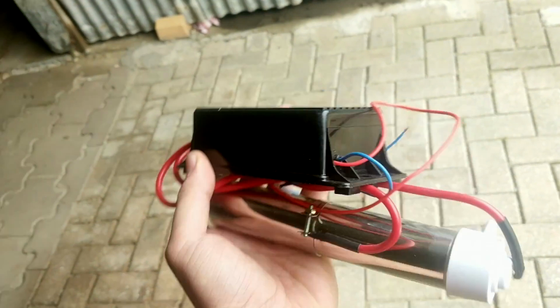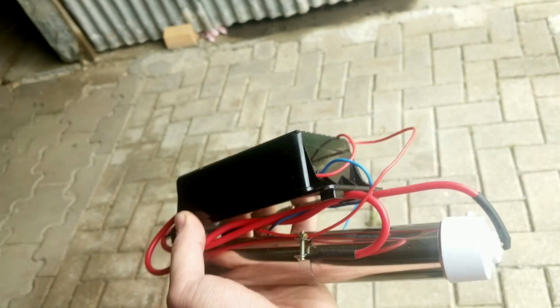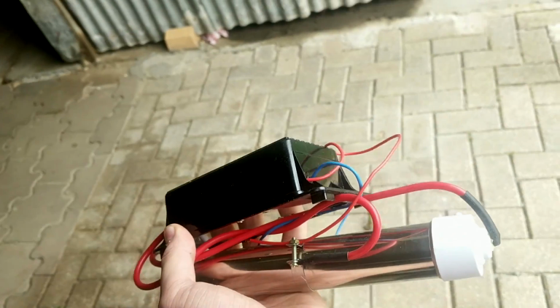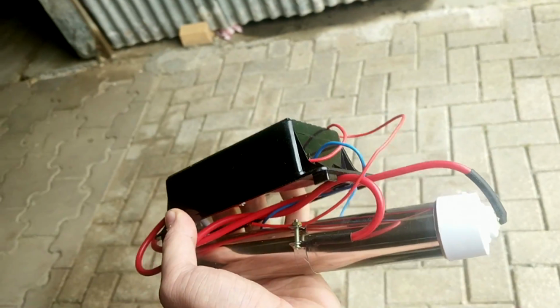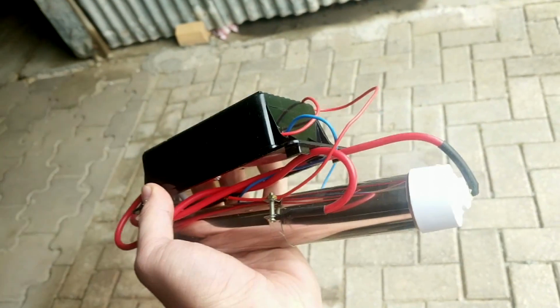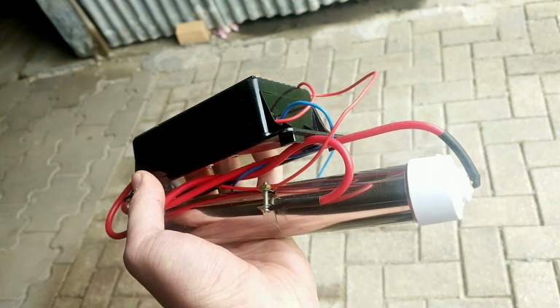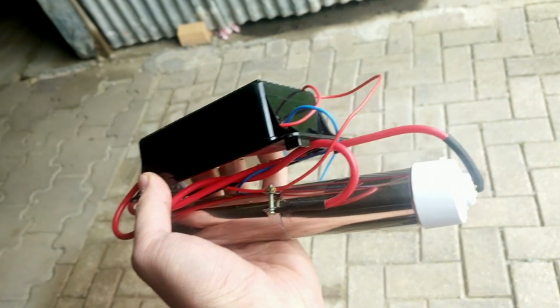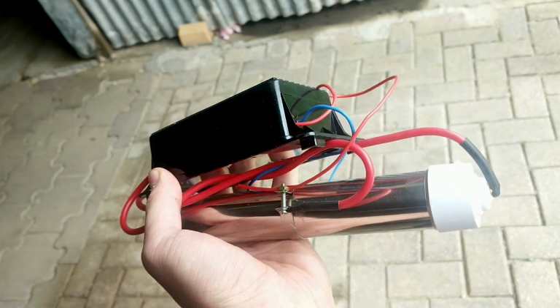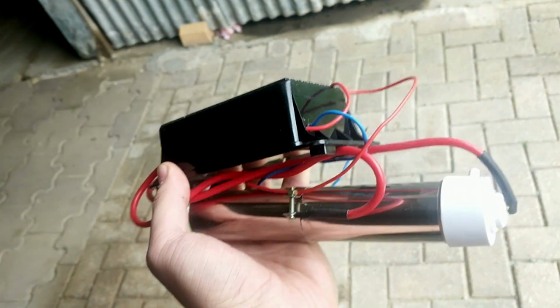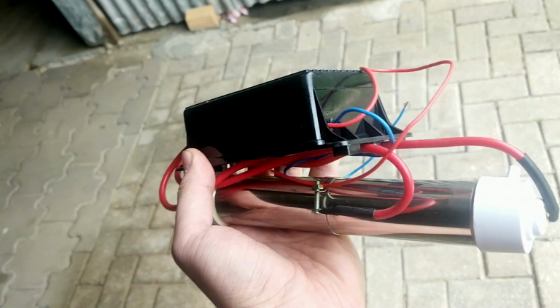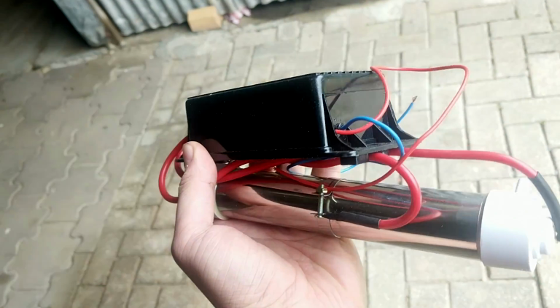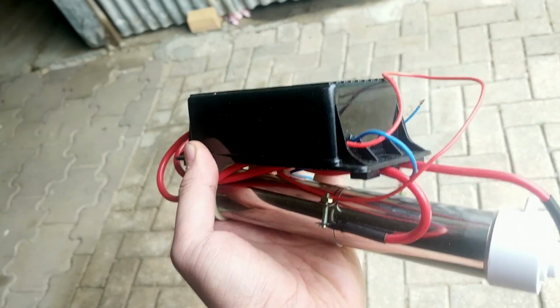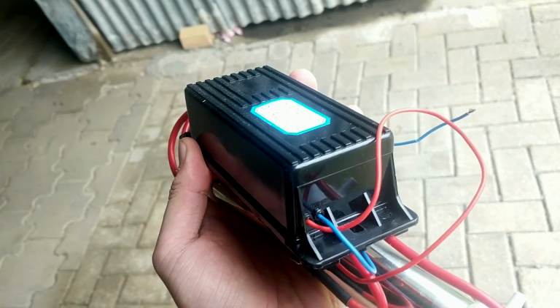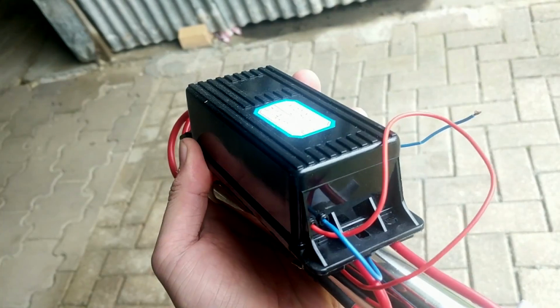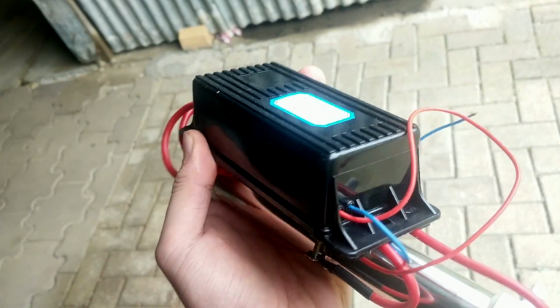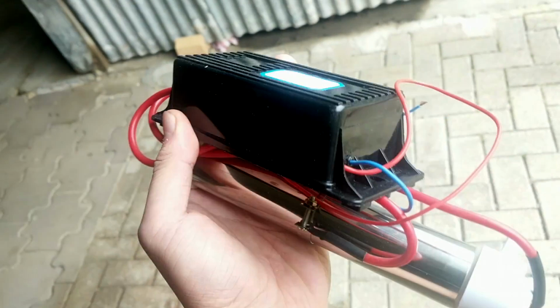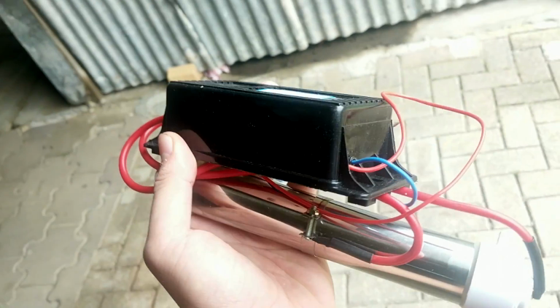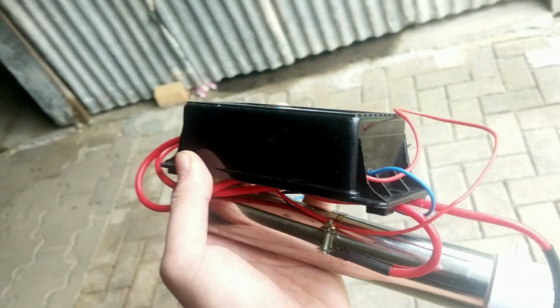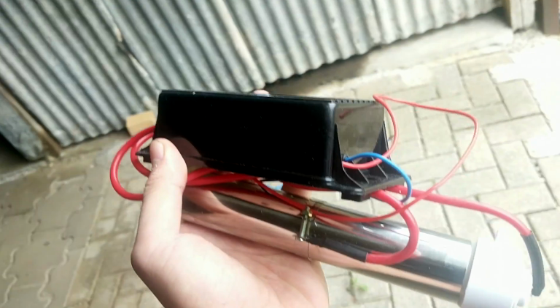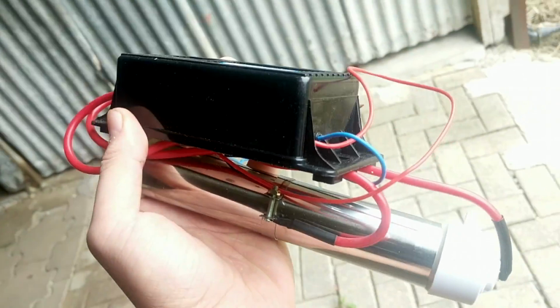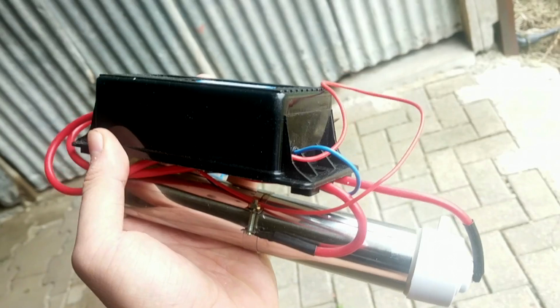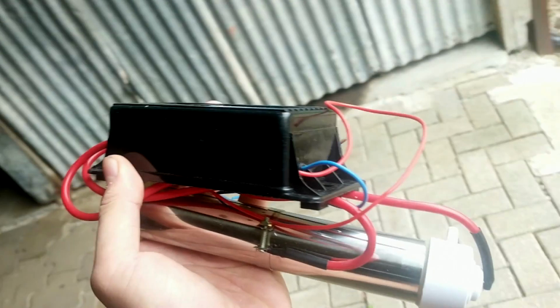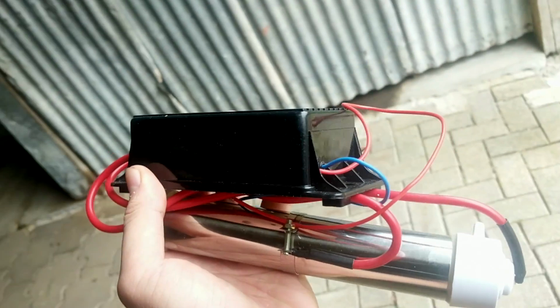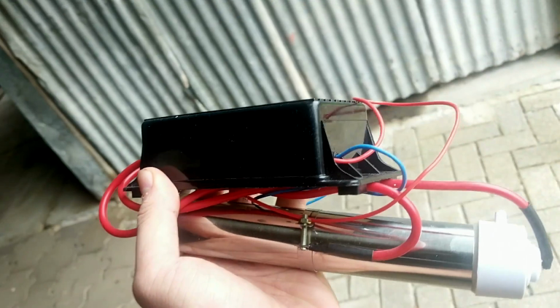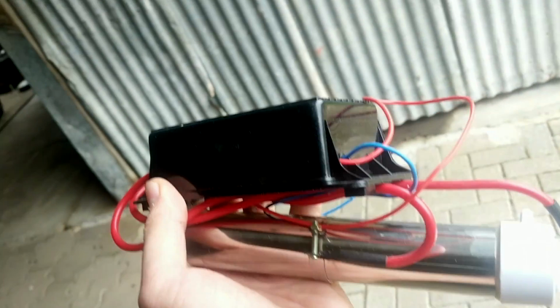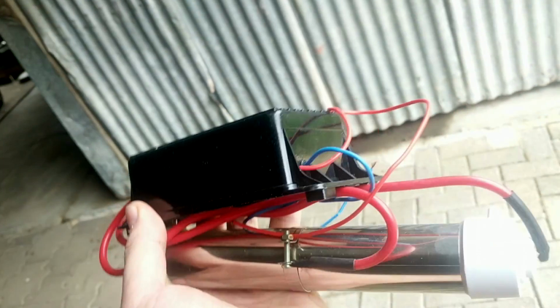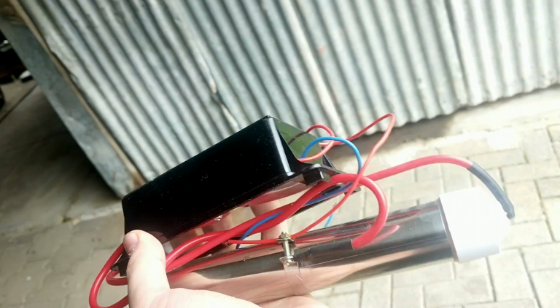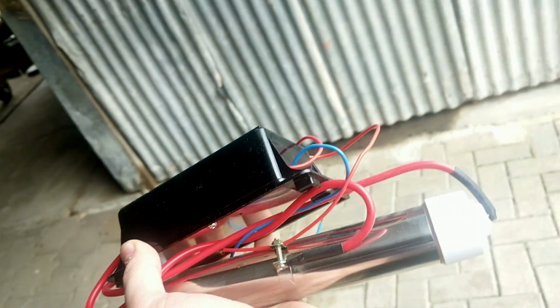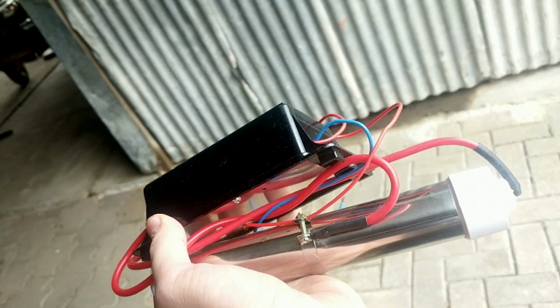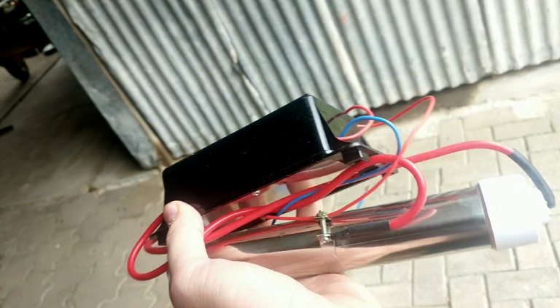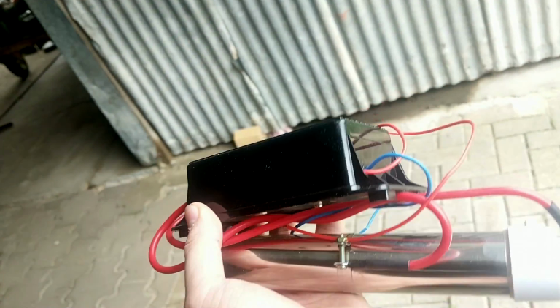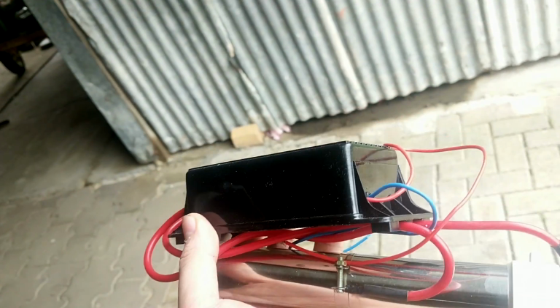When I say 'get to start,' I mean I feel like I'm obliged to start an ozone project, for better or worse here.